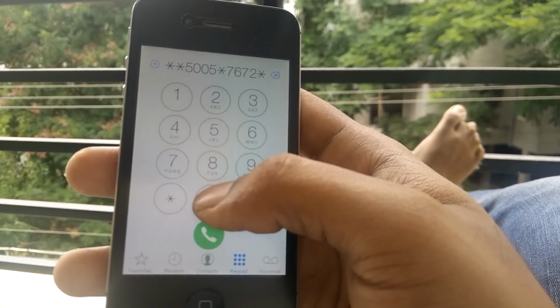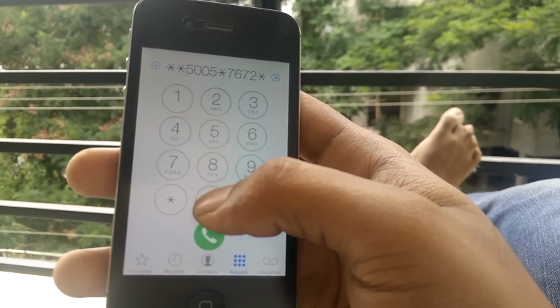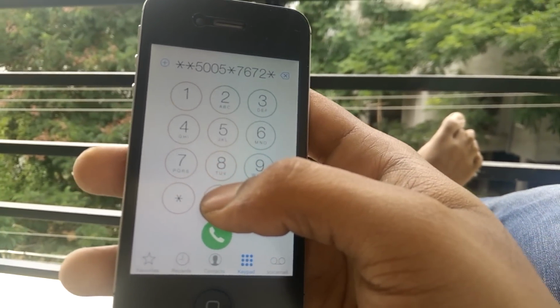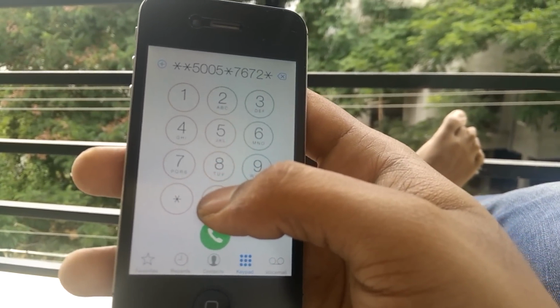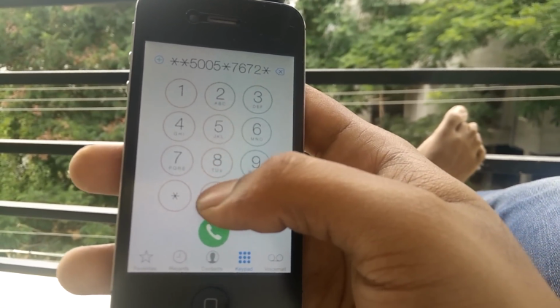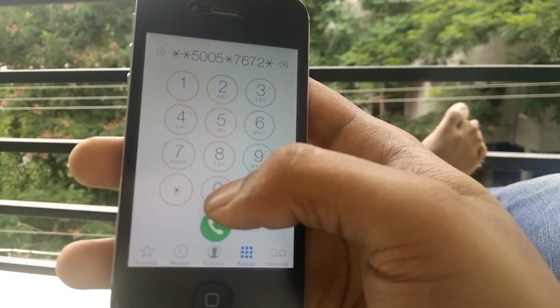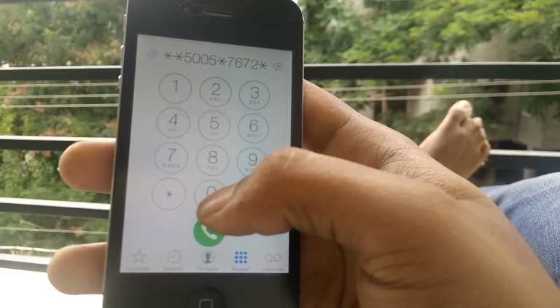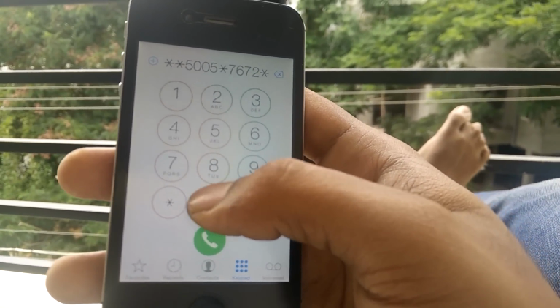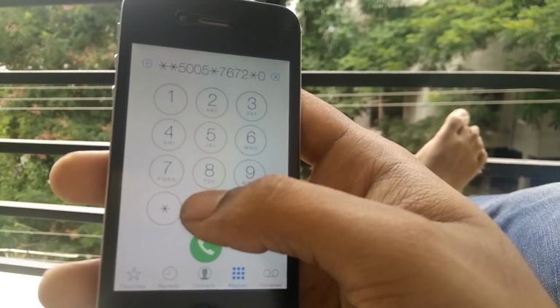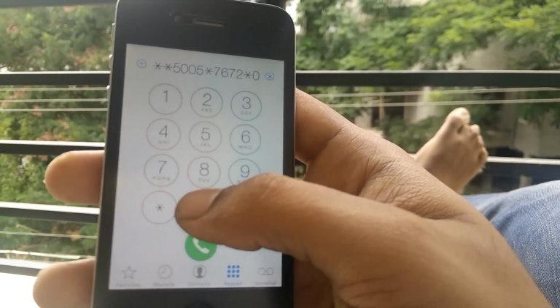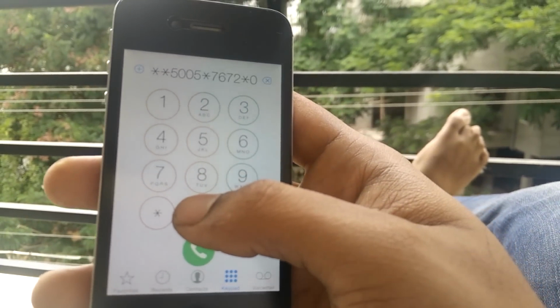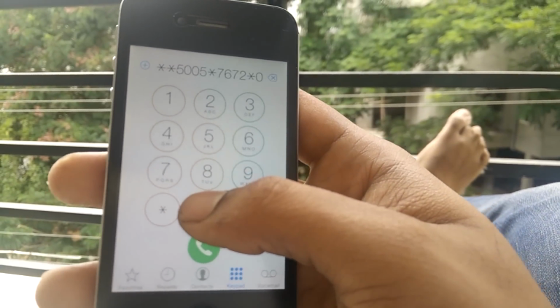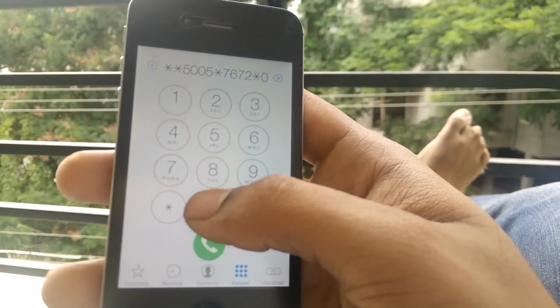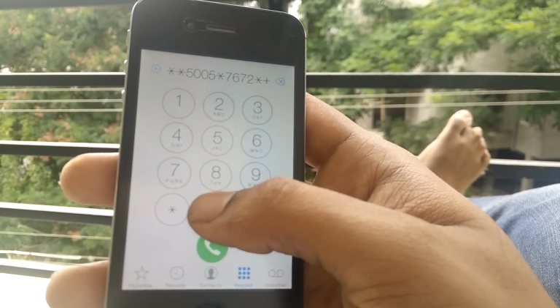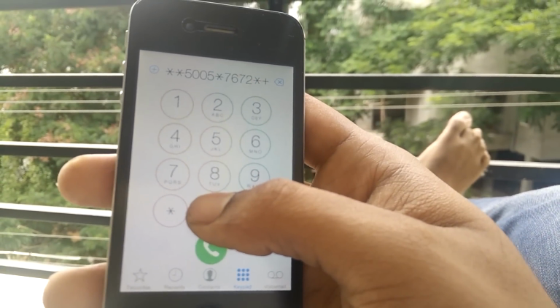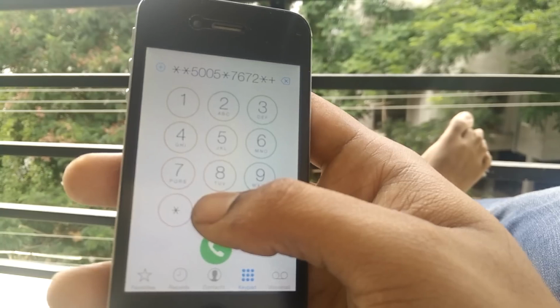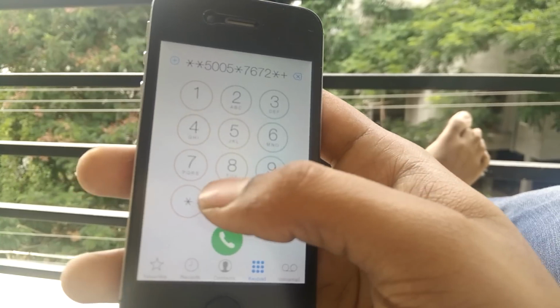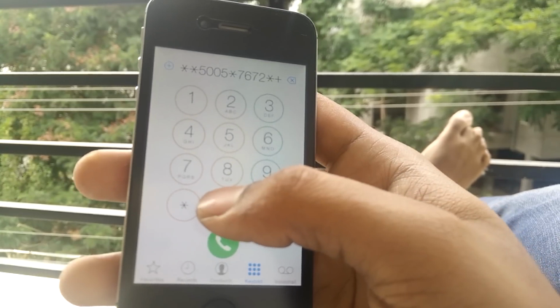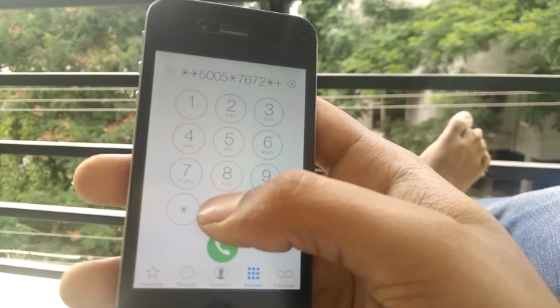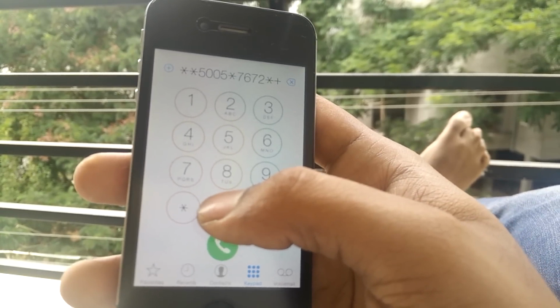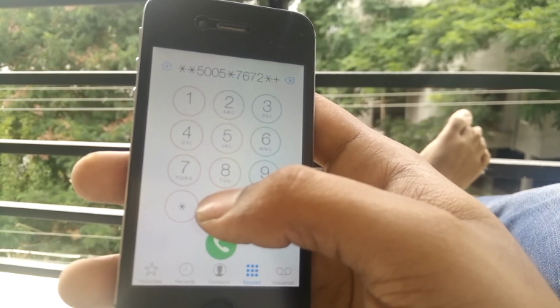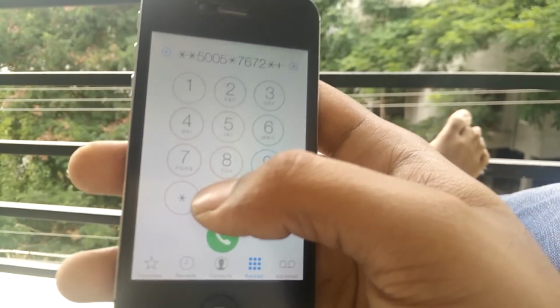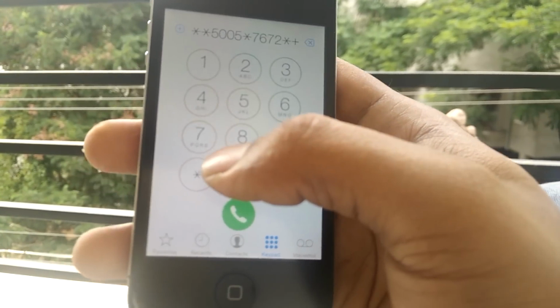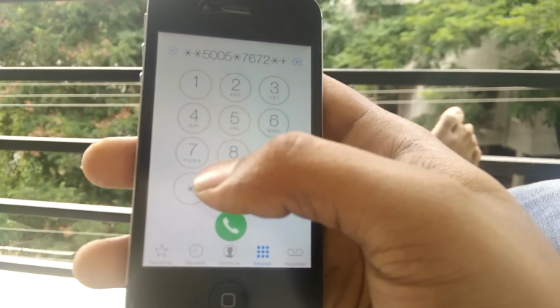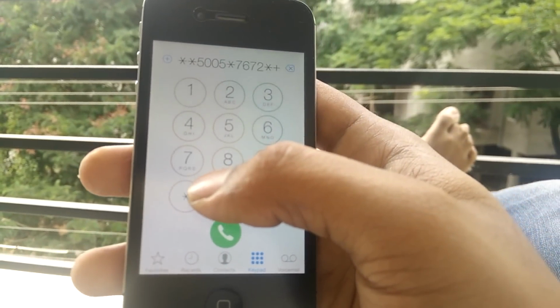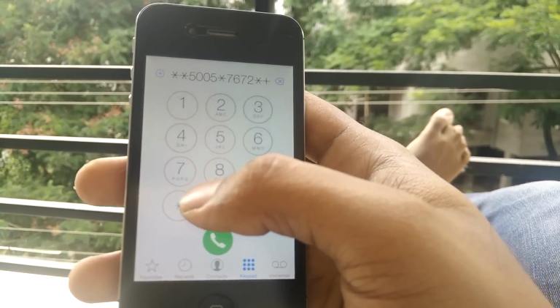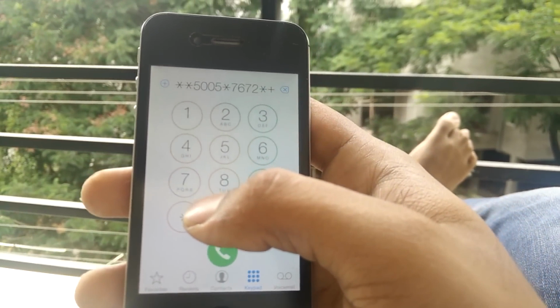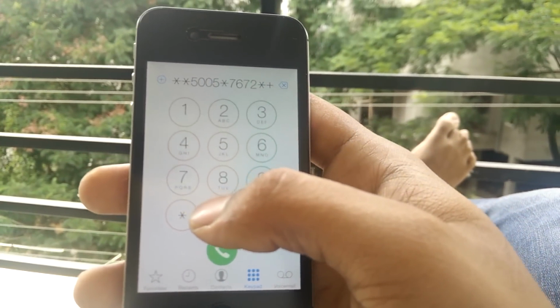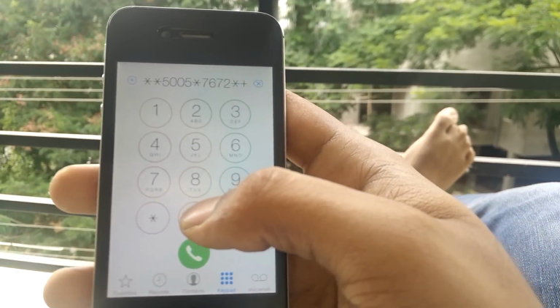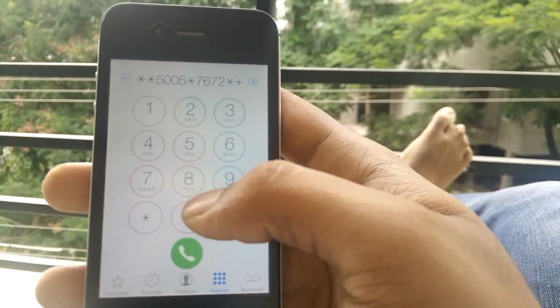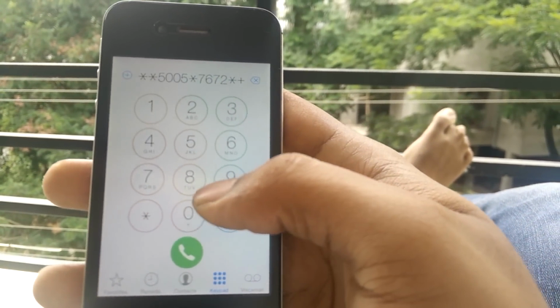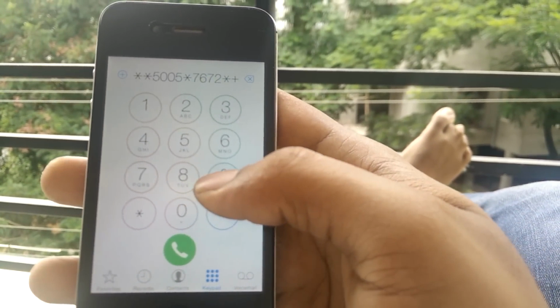I got this number from my phone, which is on the ATL carrier. So just find out the number from your customer care.